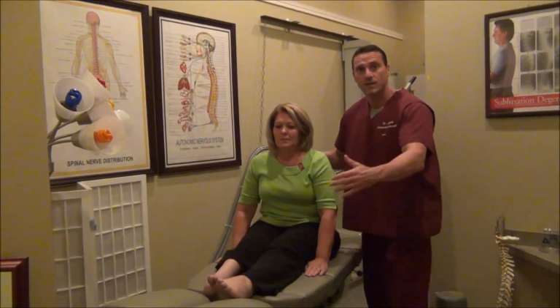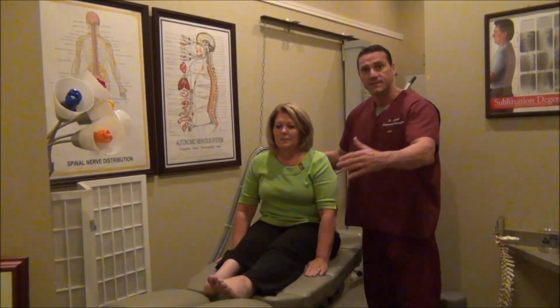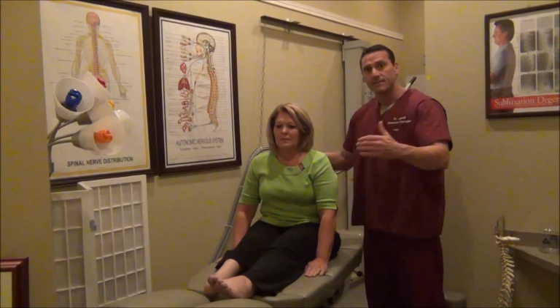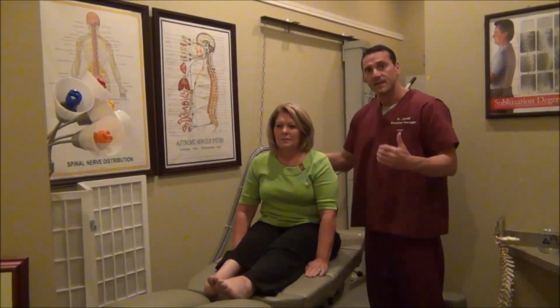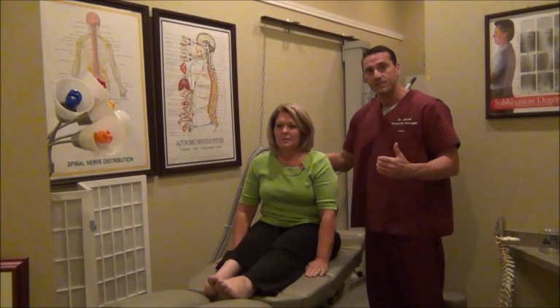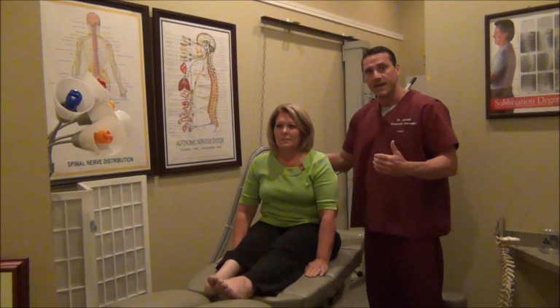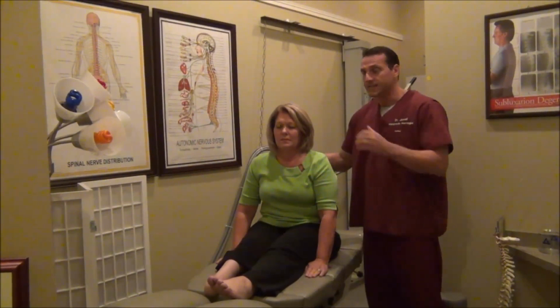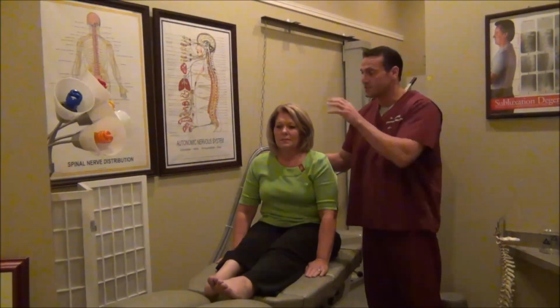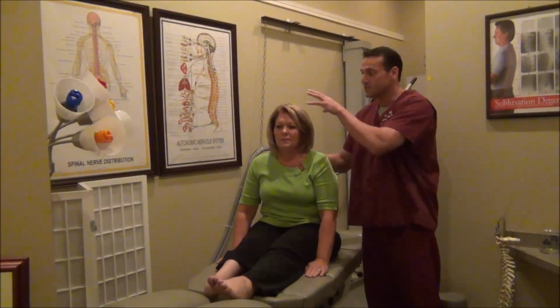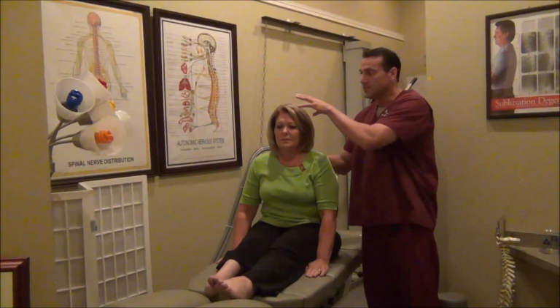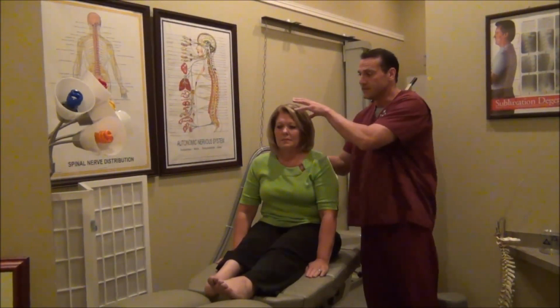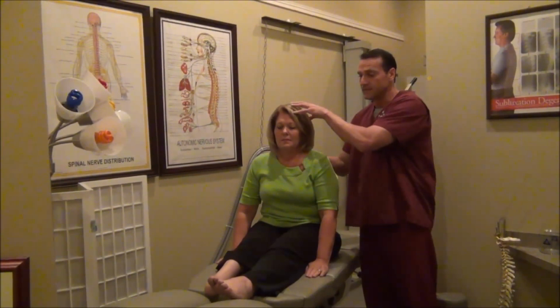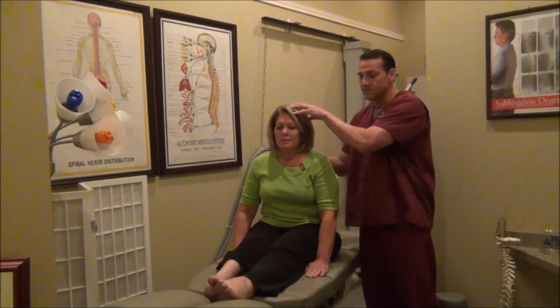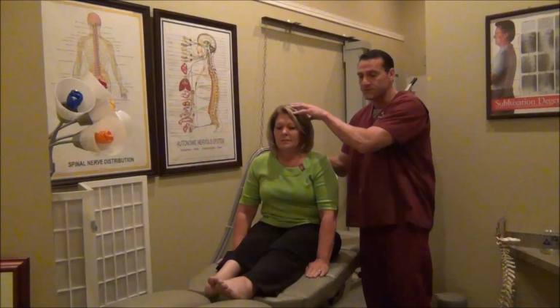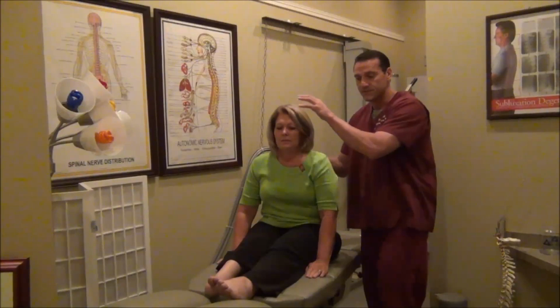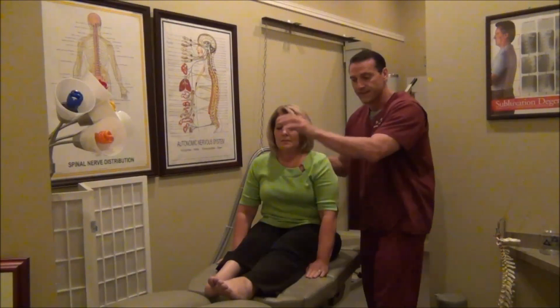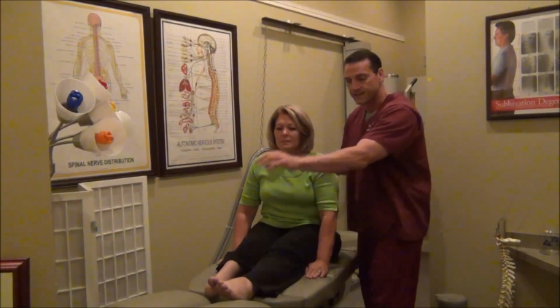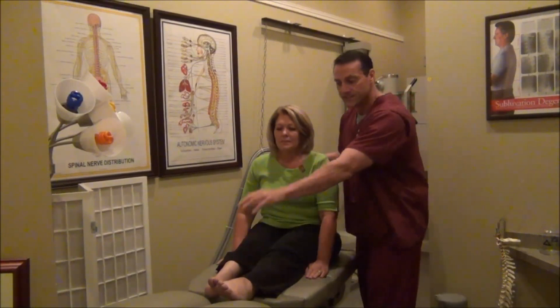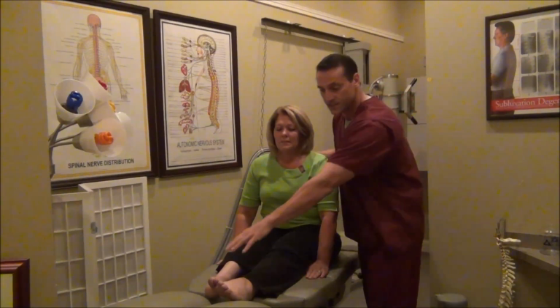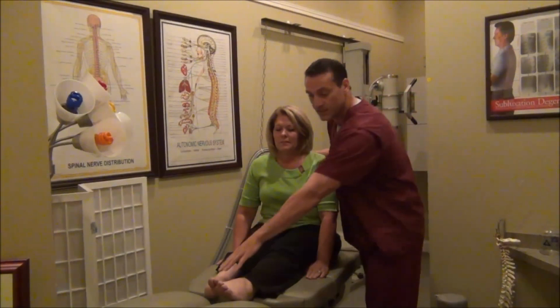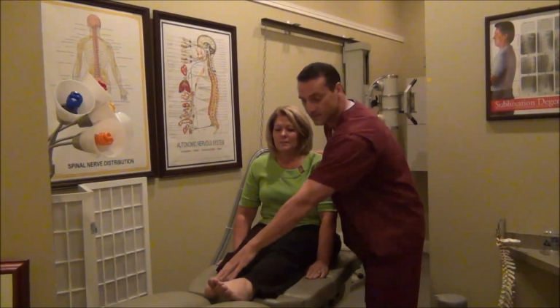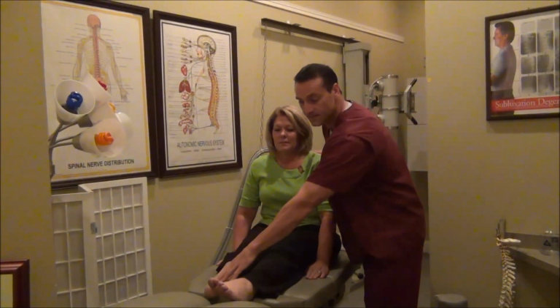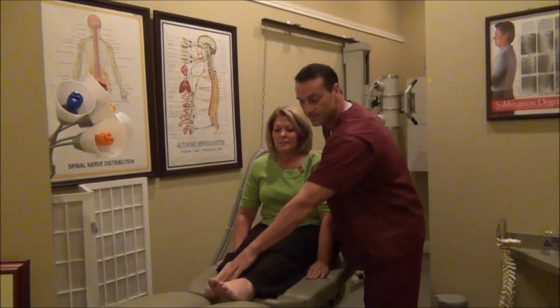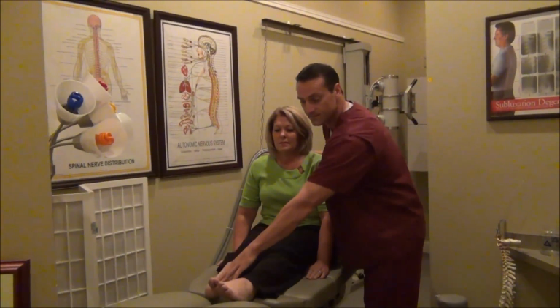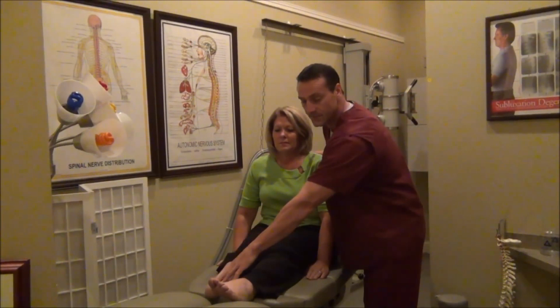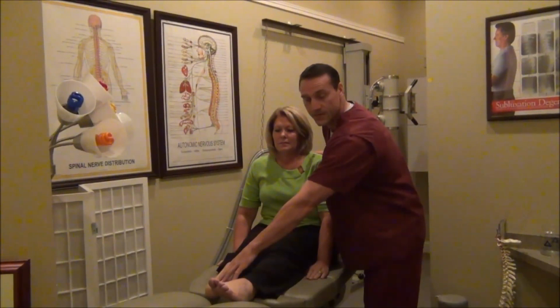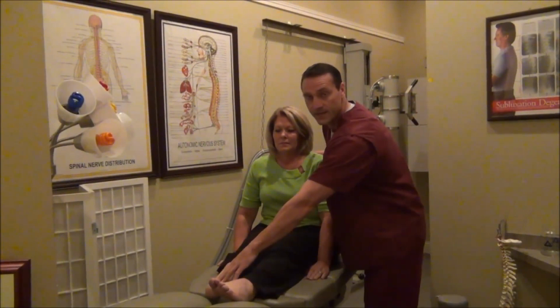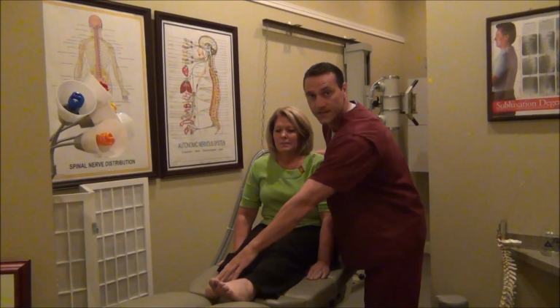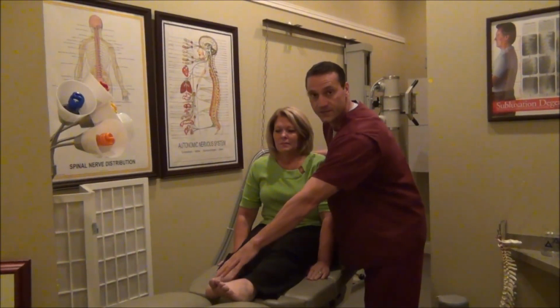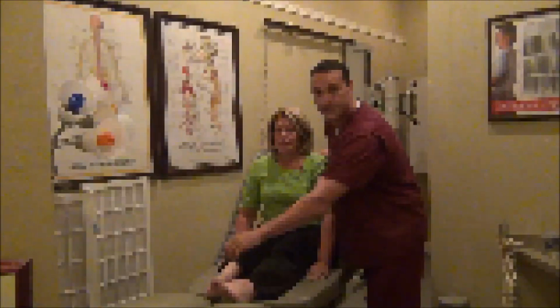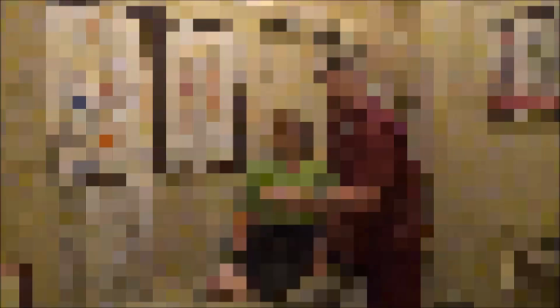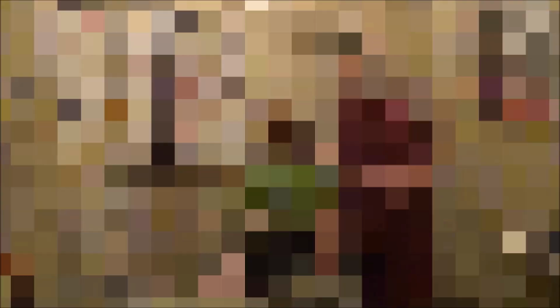This will help dampen down the pain that she's perceiving due to the fact that she has a loss of limb. I'll share that in just a minute.